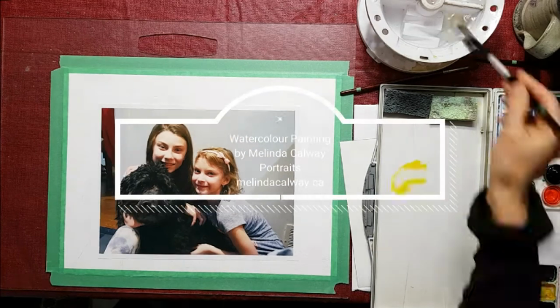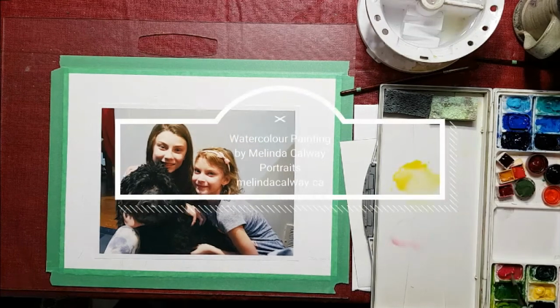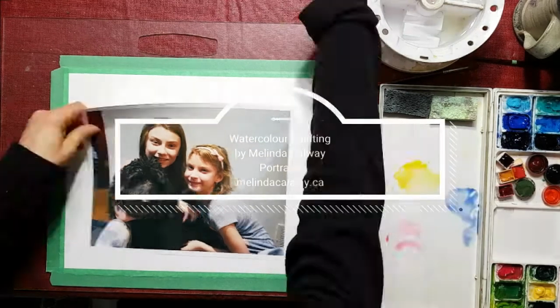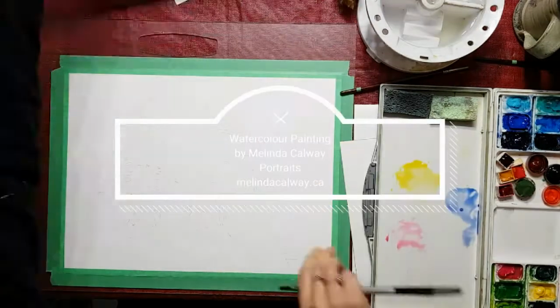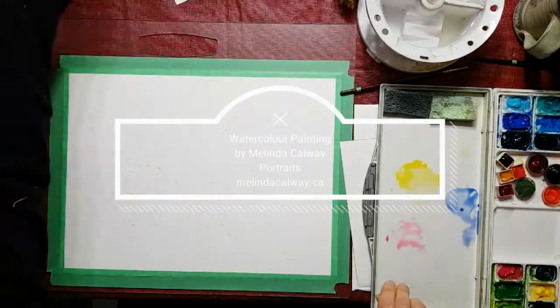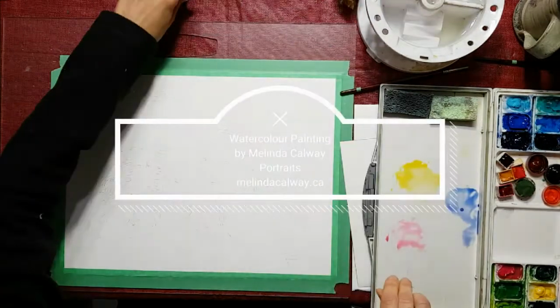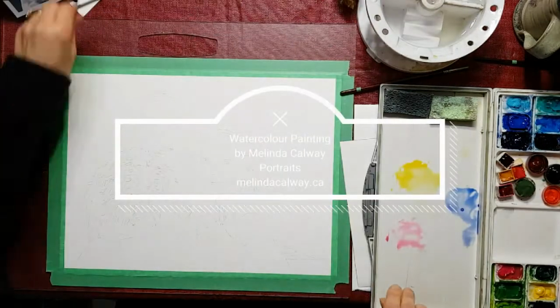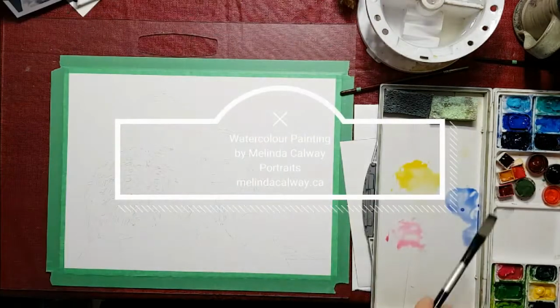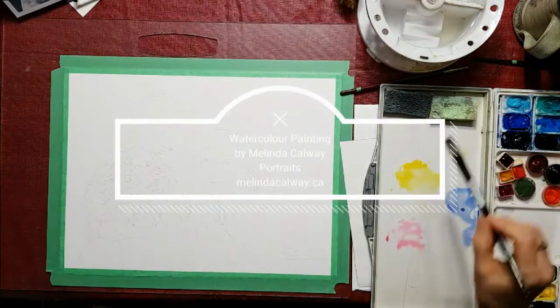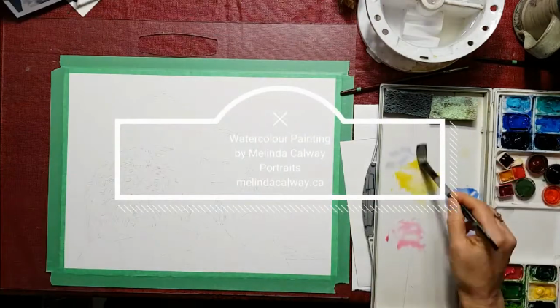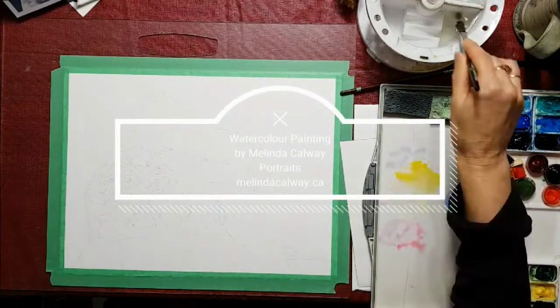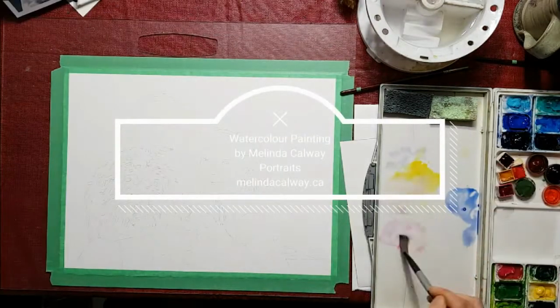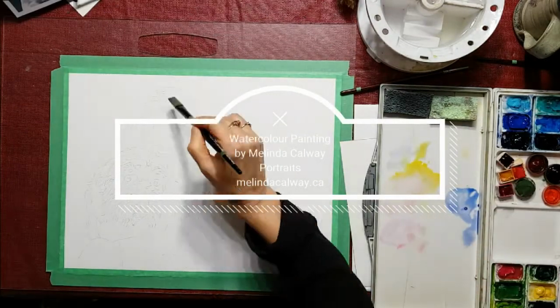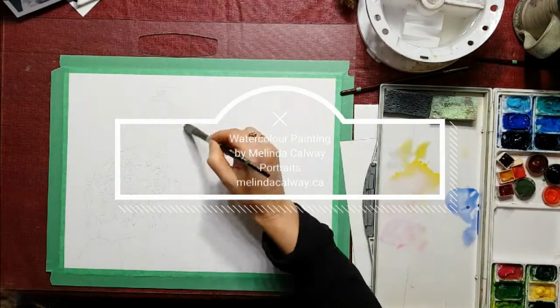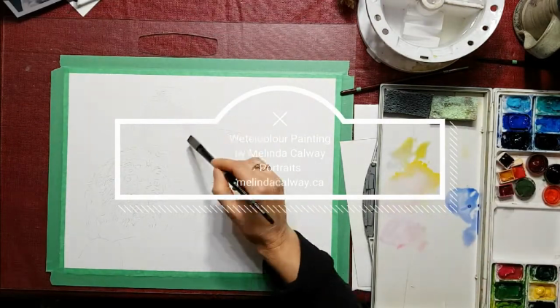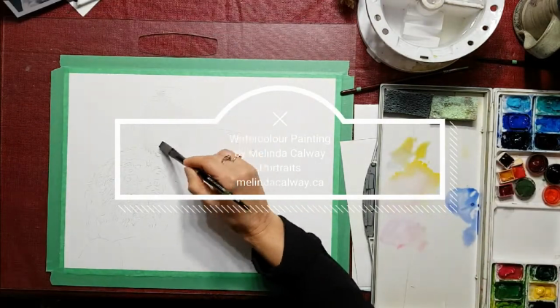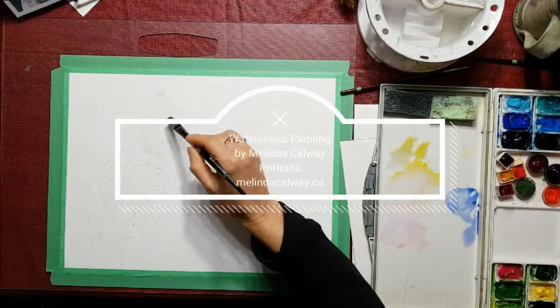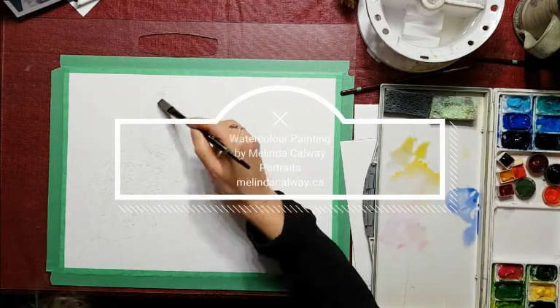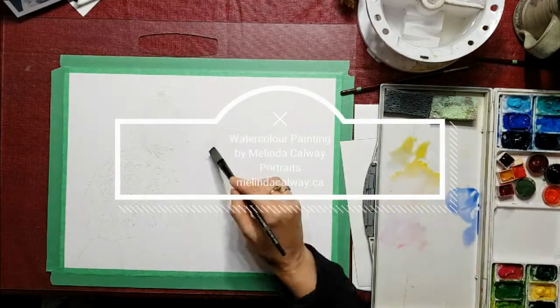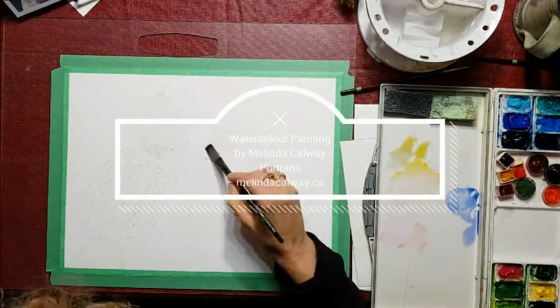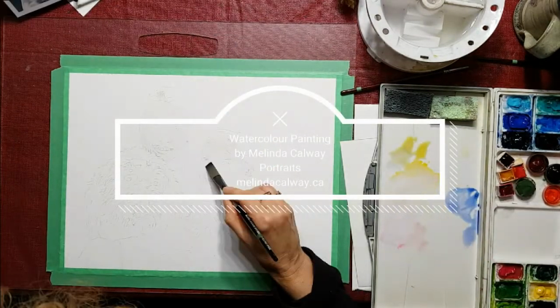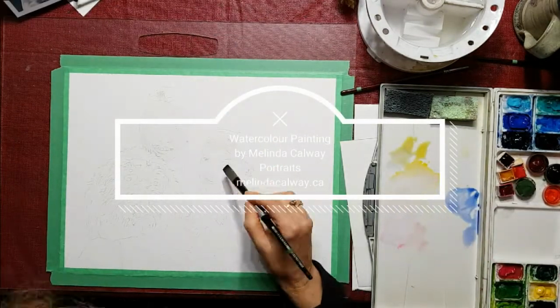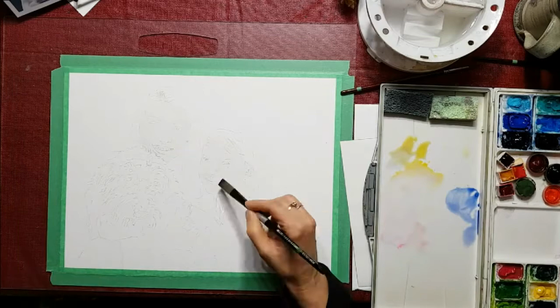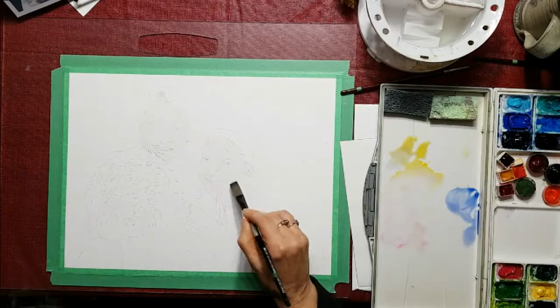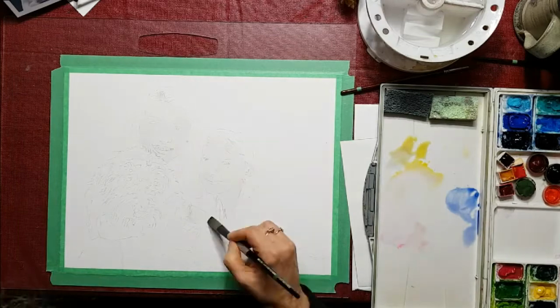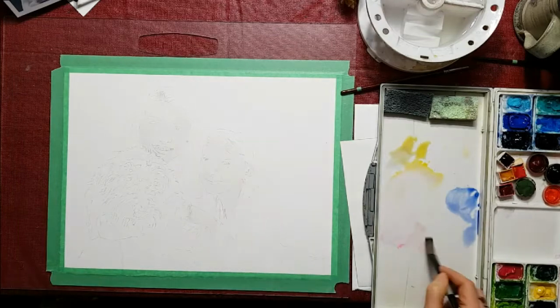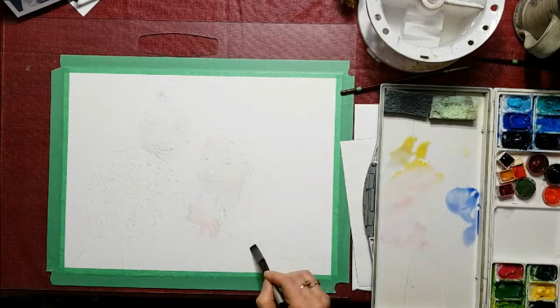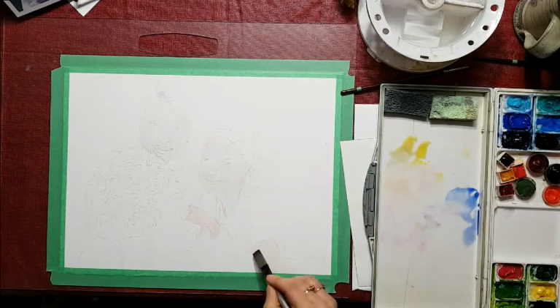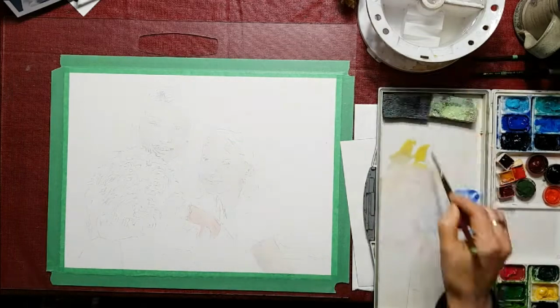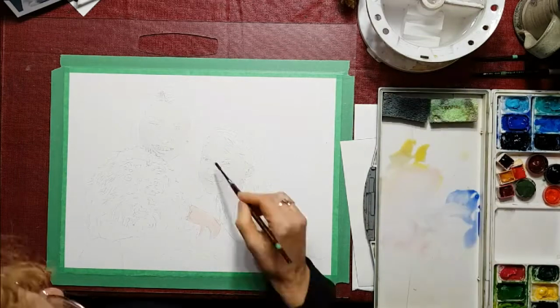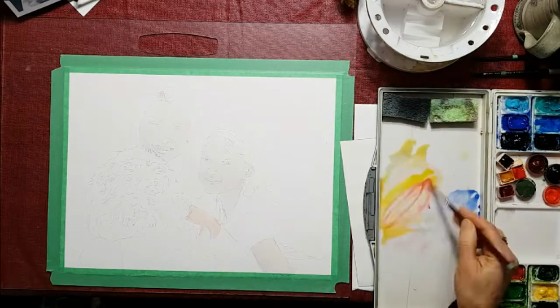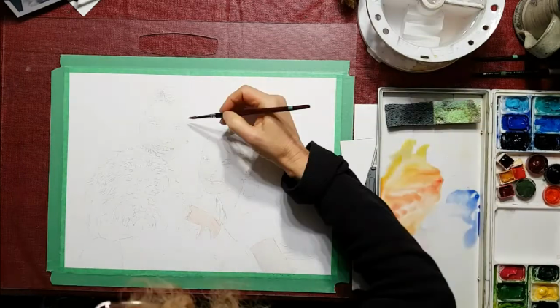Hi, my name is Melinda Calway and today I'm going to be painting a portrait of two girls and their dog.